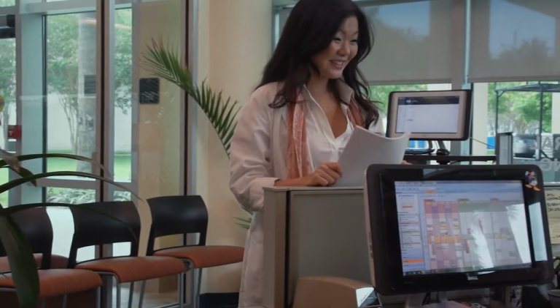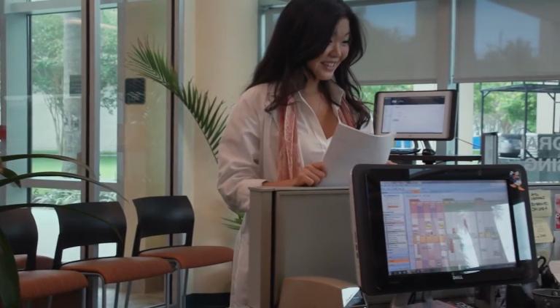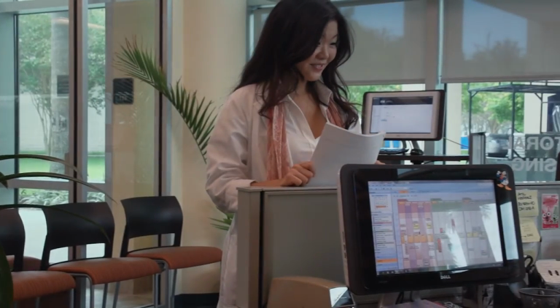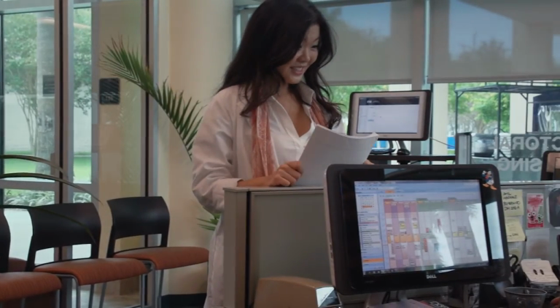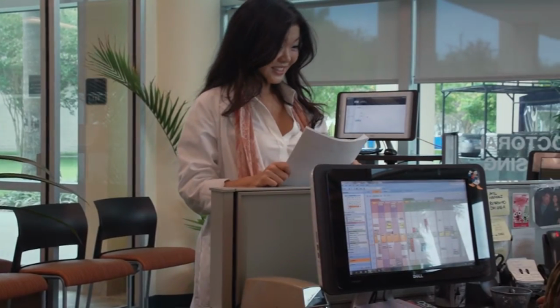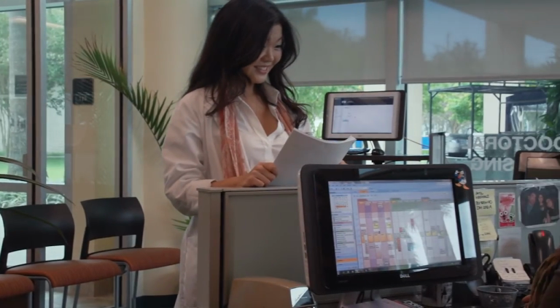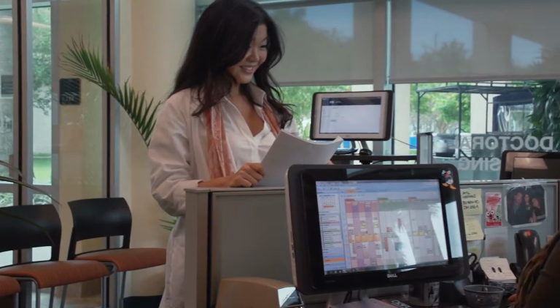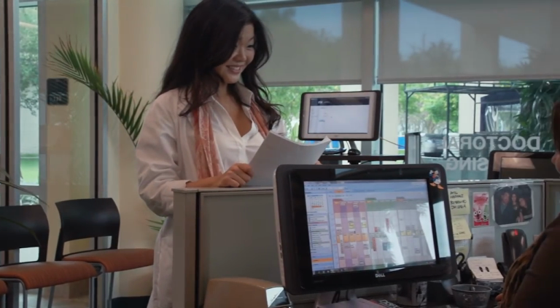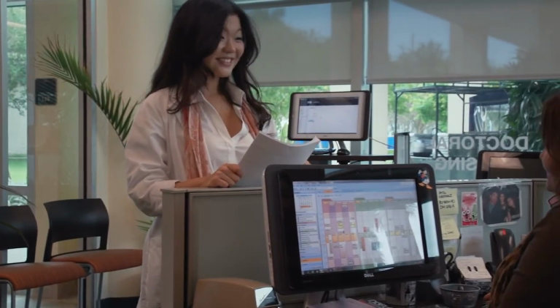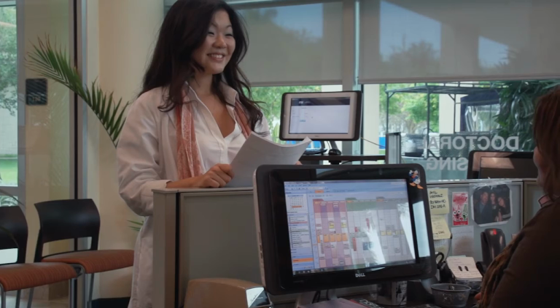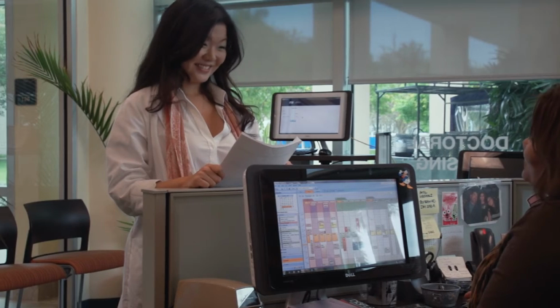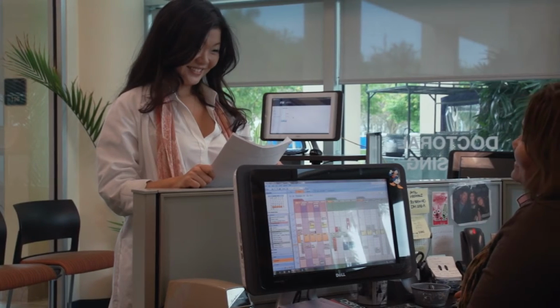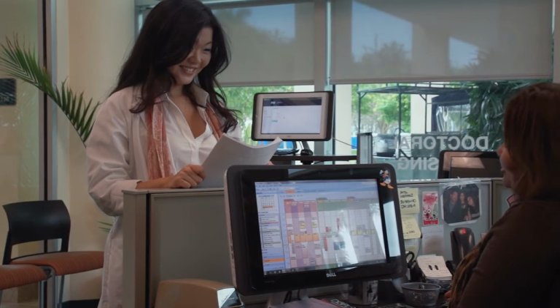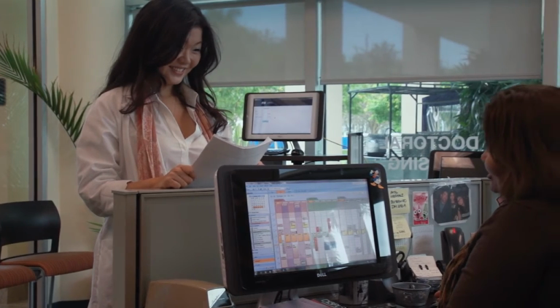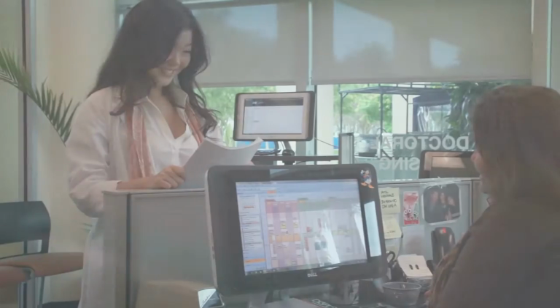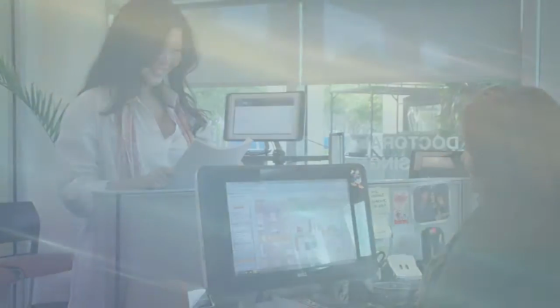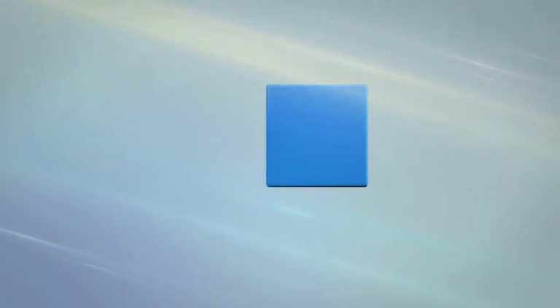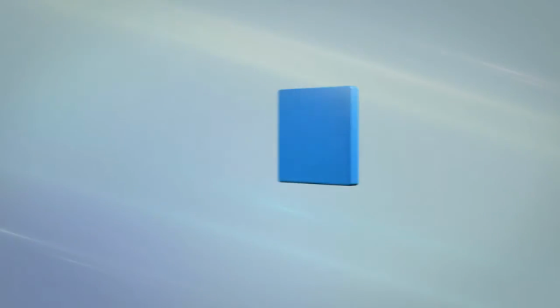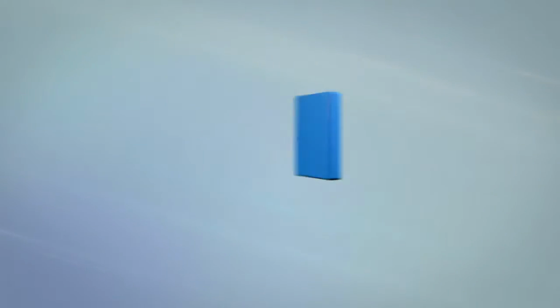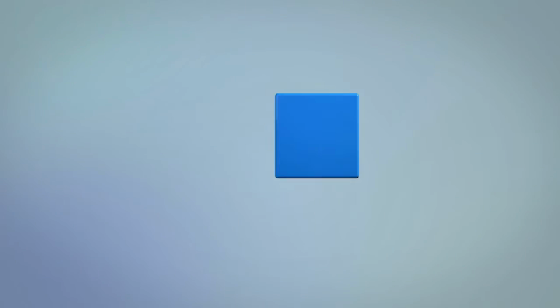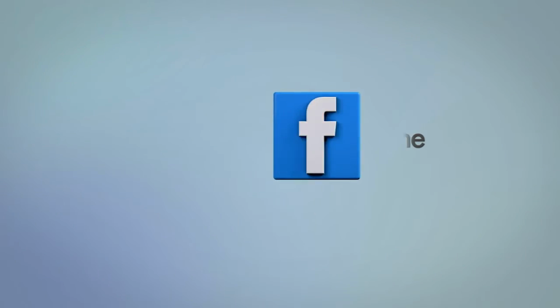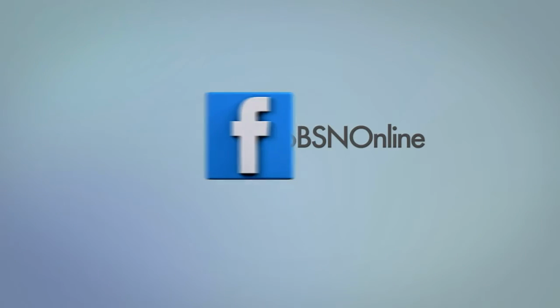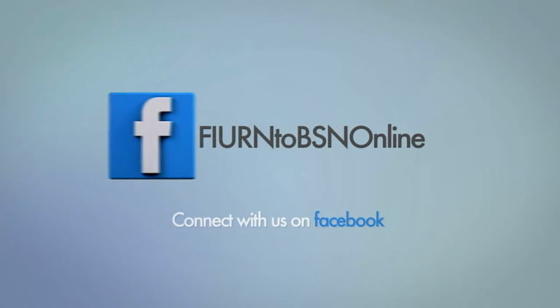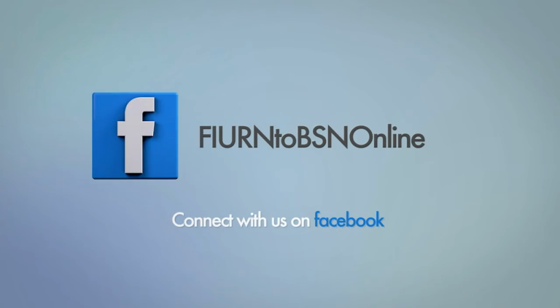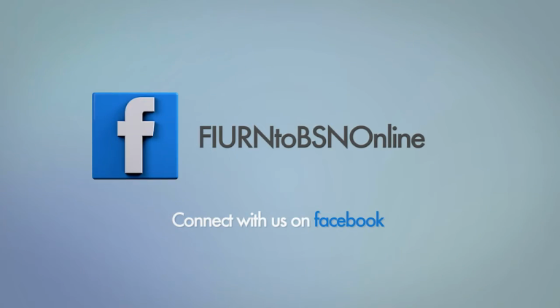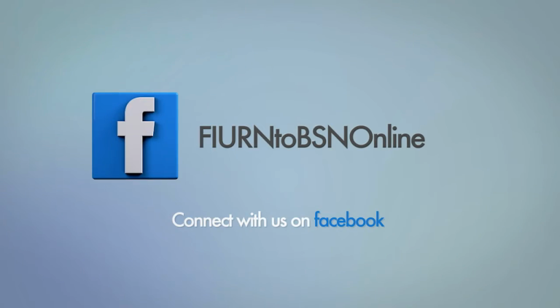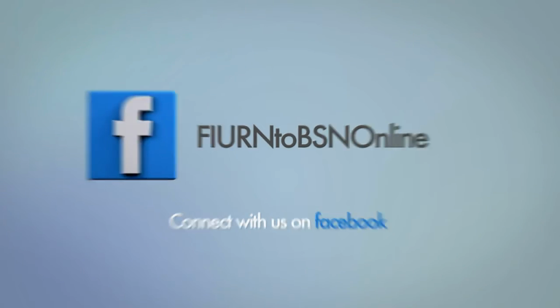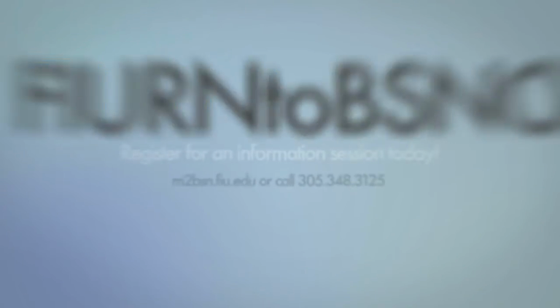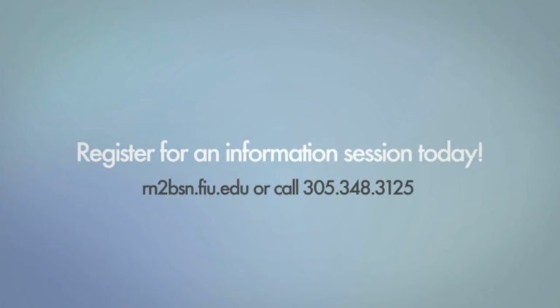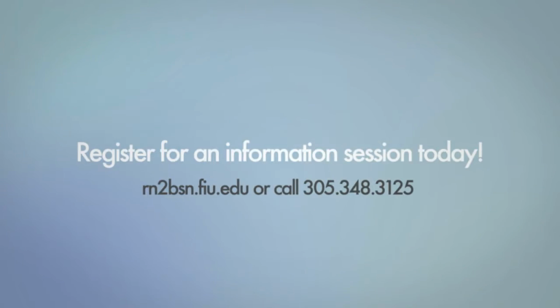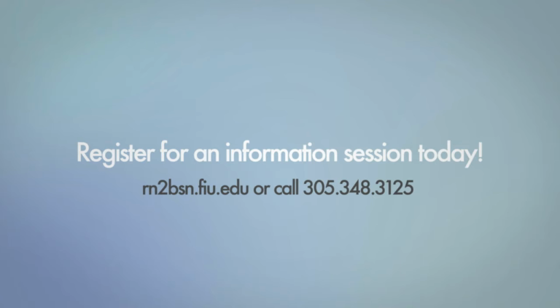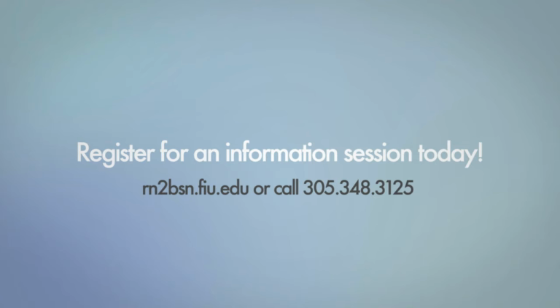If you have a passion for the nursing profession, get started and join us at FIU College of Nursing and Health Sciences.